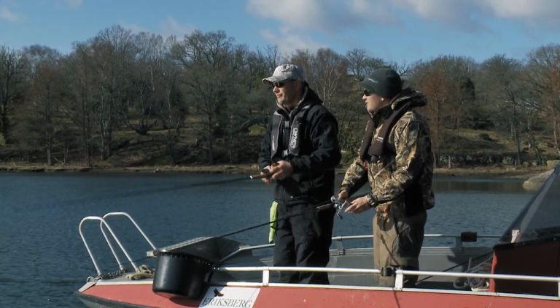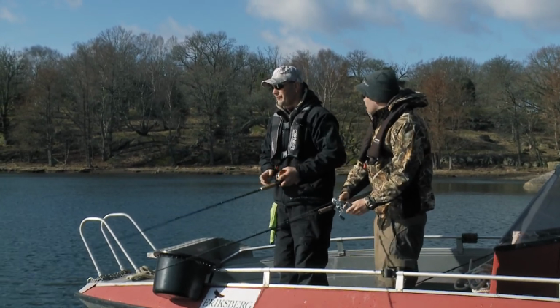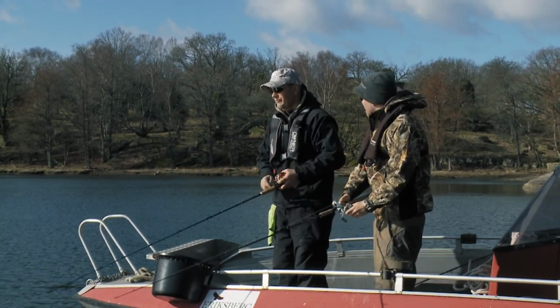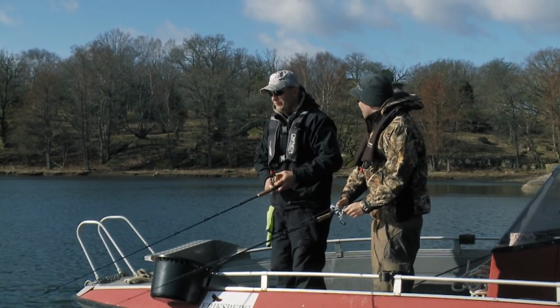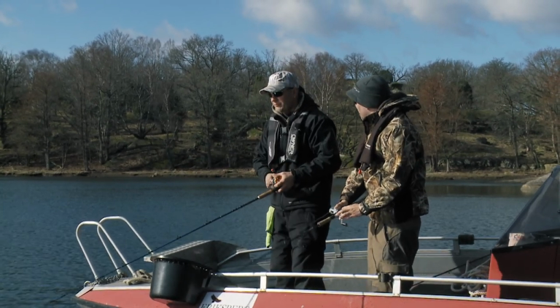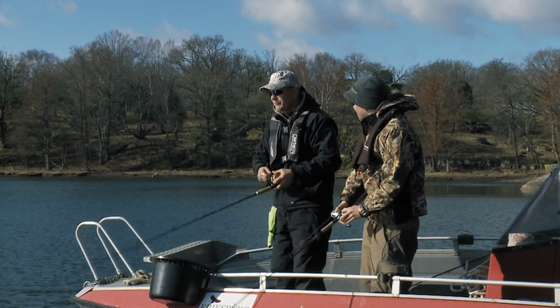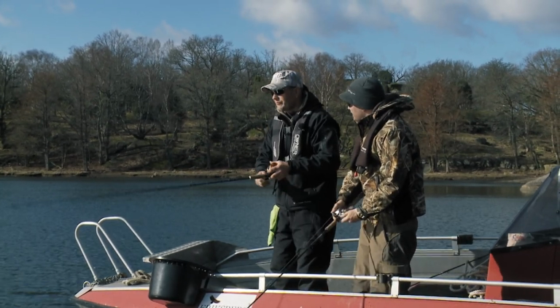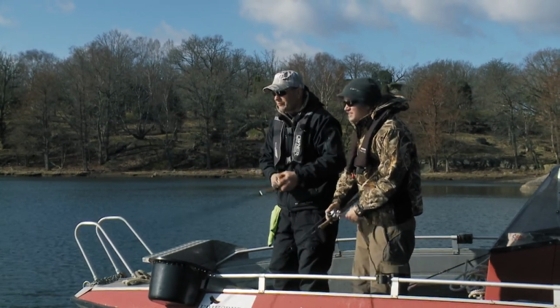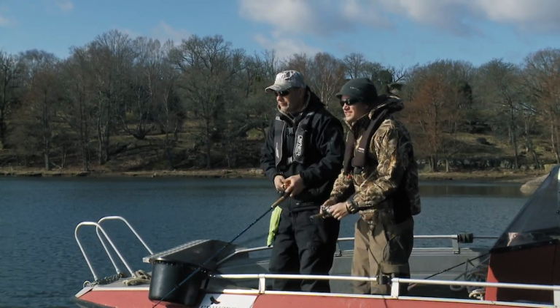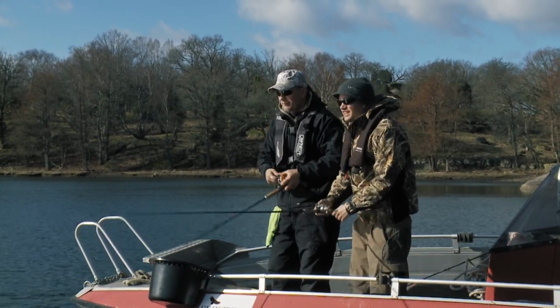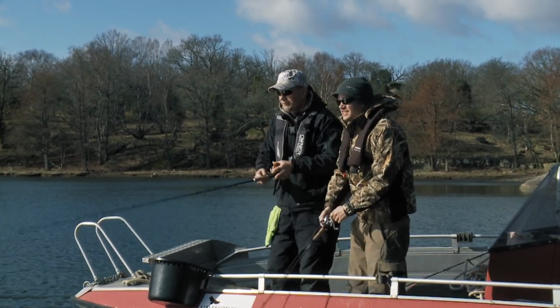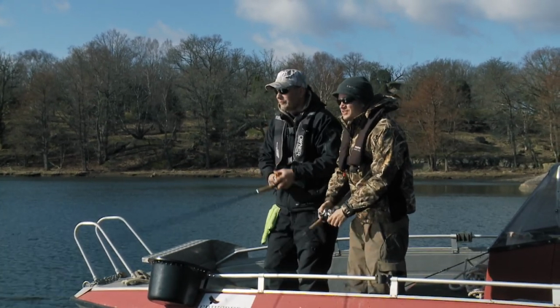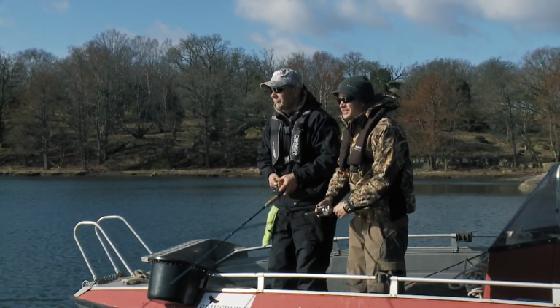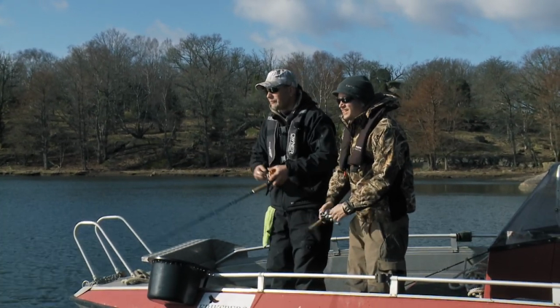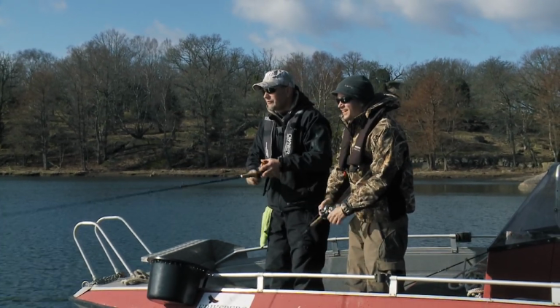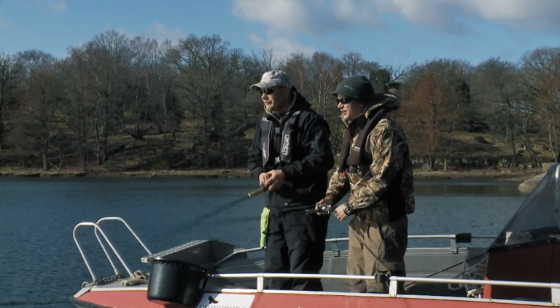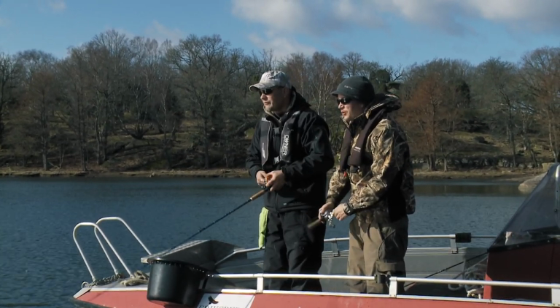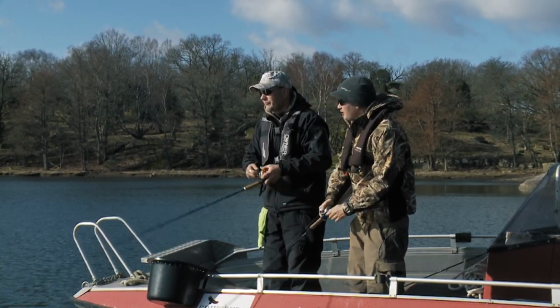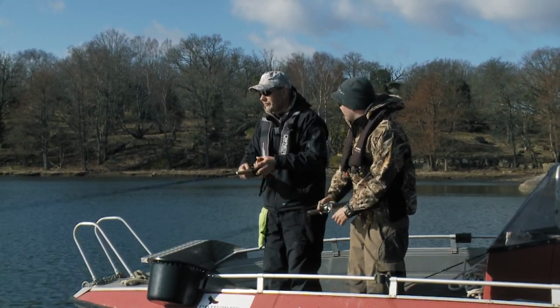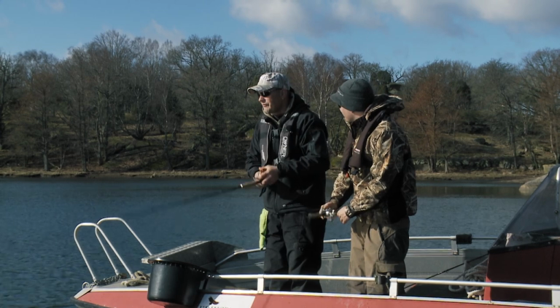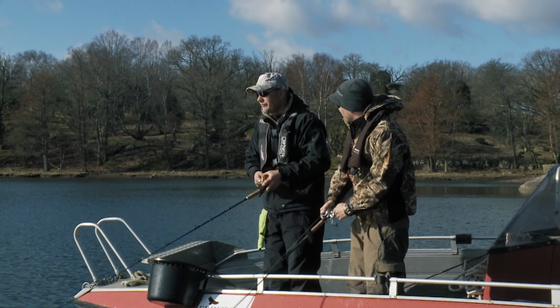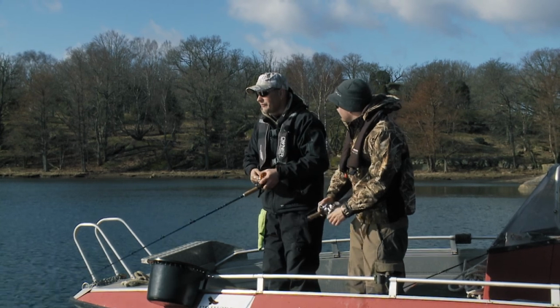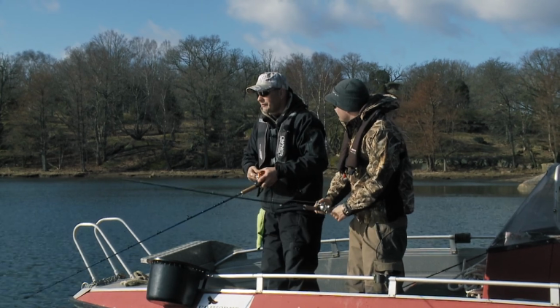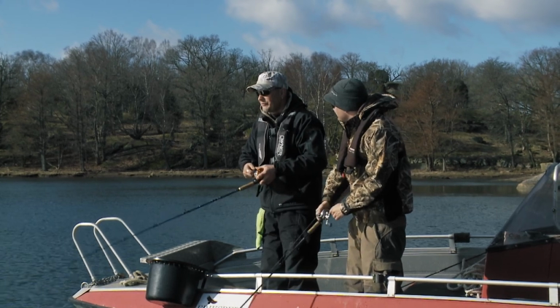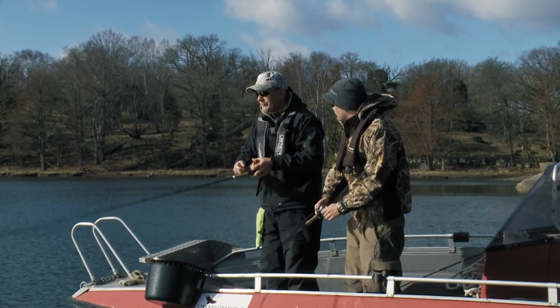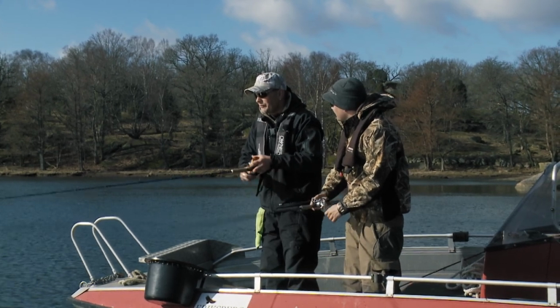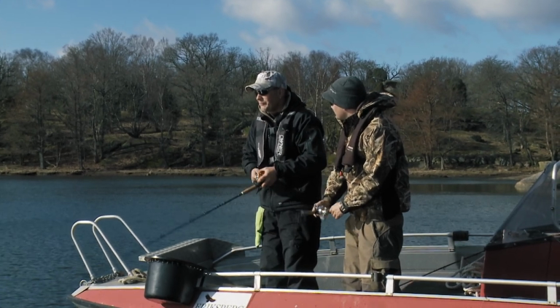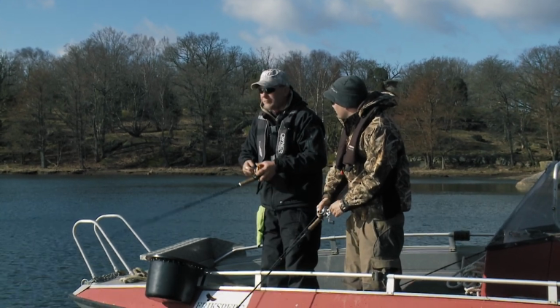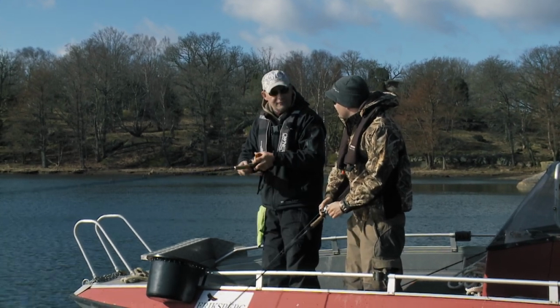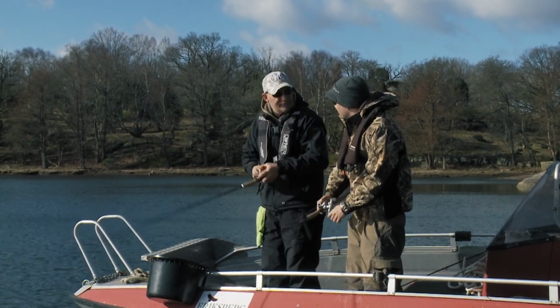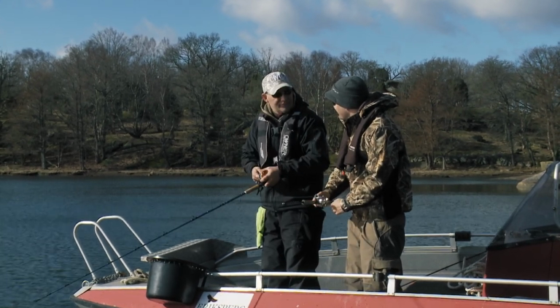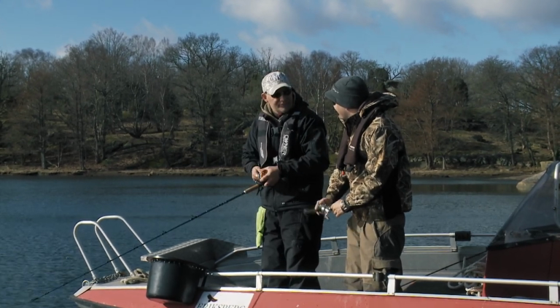Schumann, you love pike fishing just like I do, and I know one of your favorite ways of fishing for pike is with the jerkbaits.